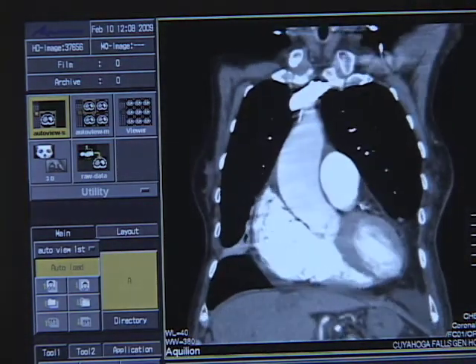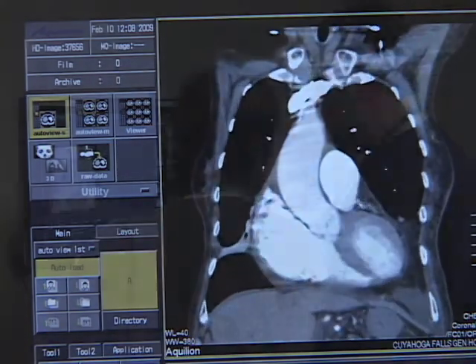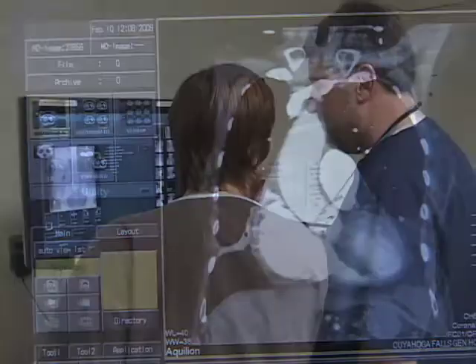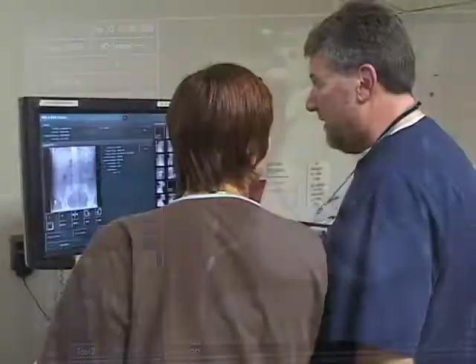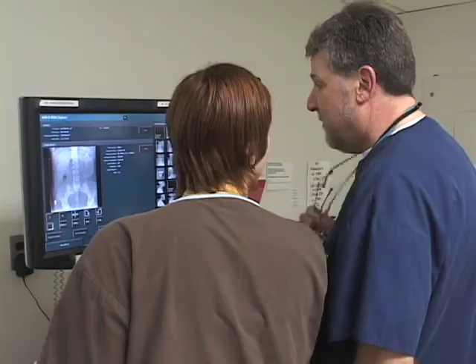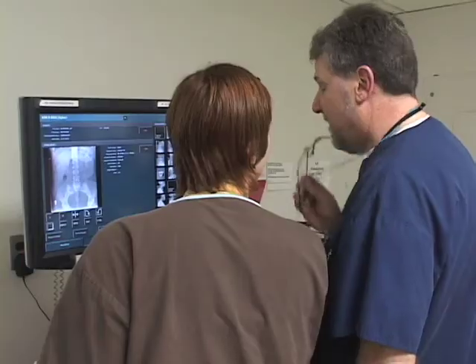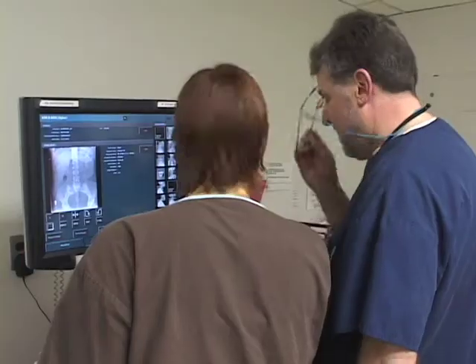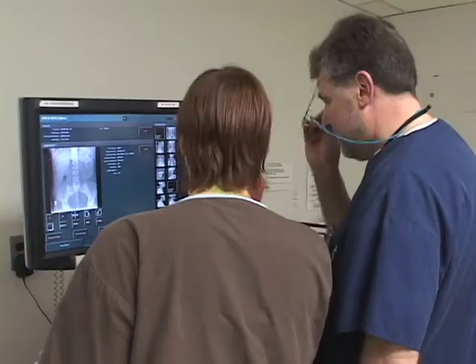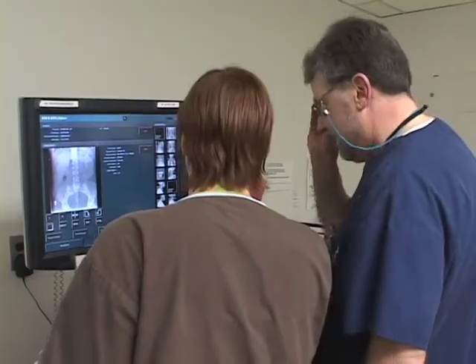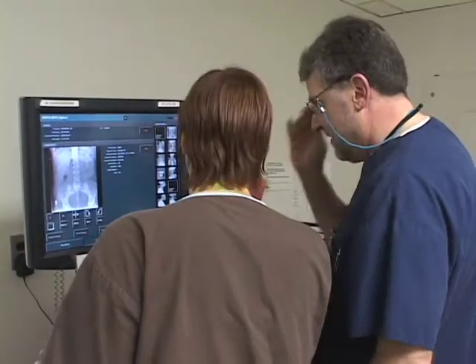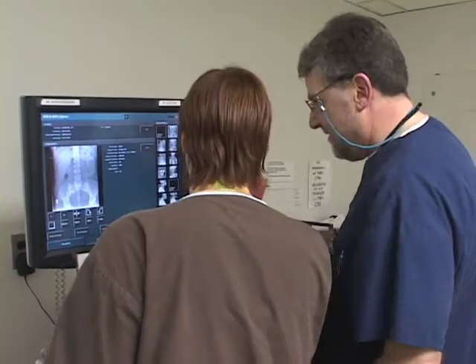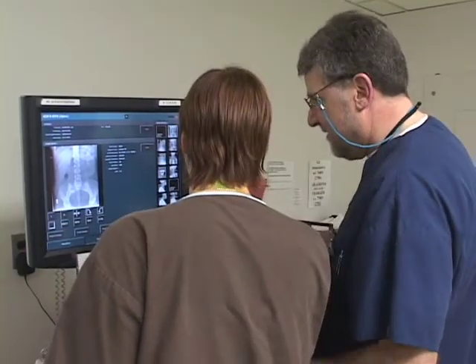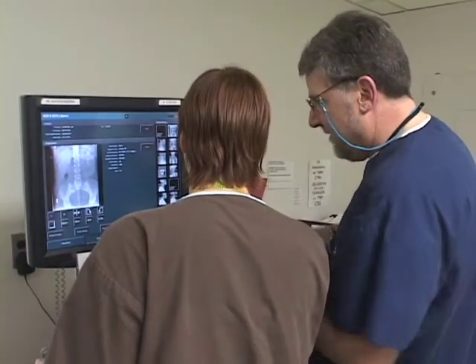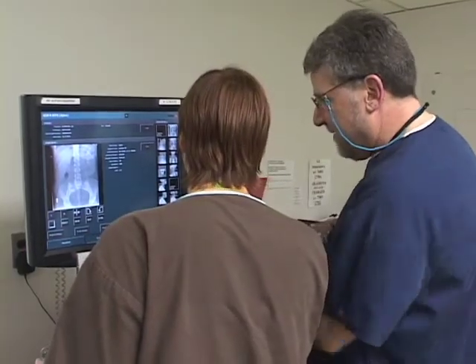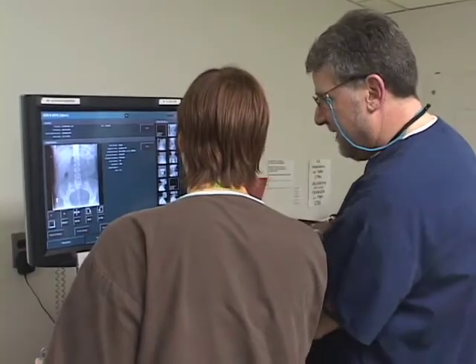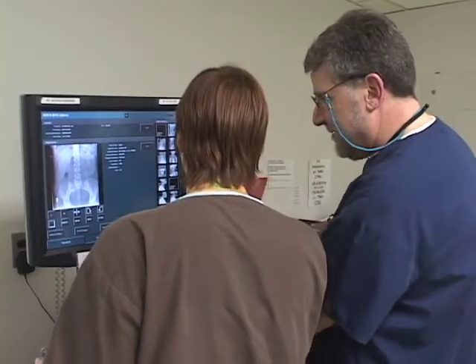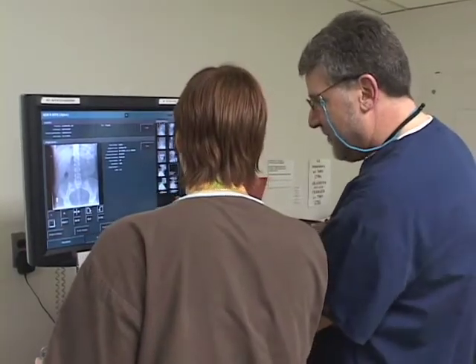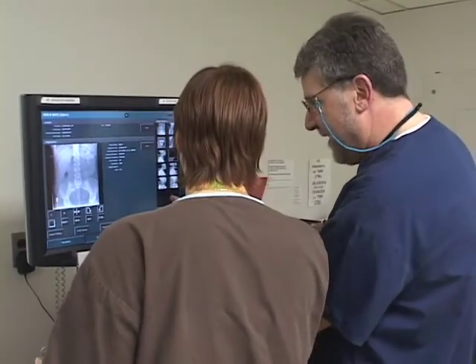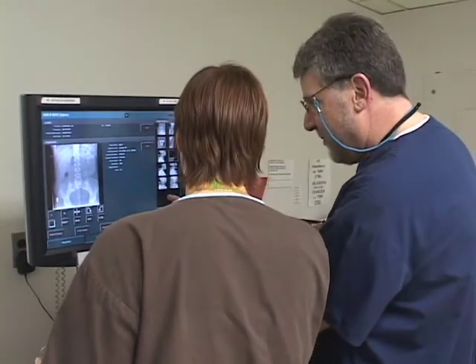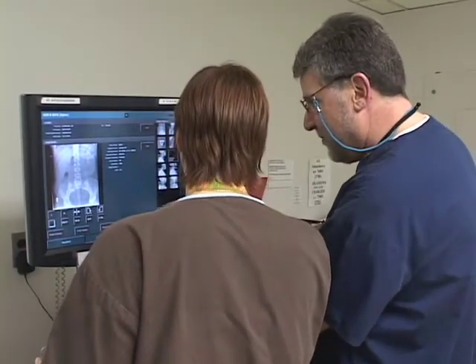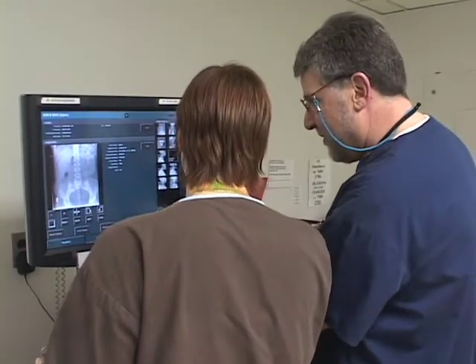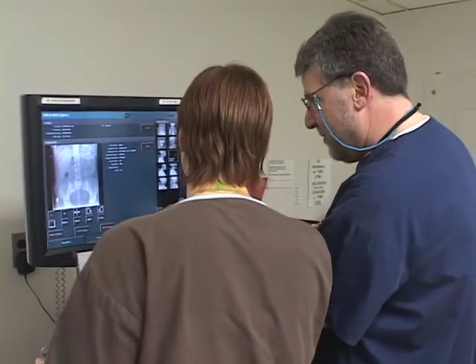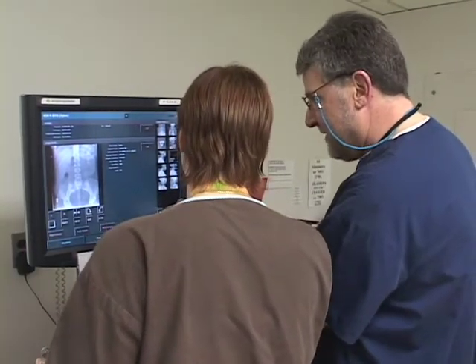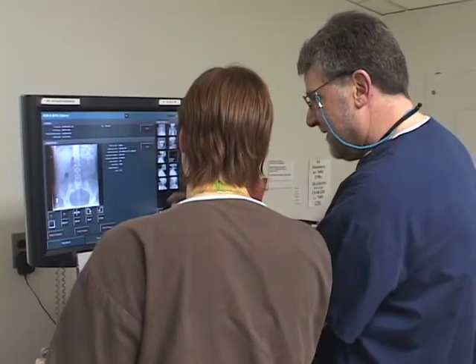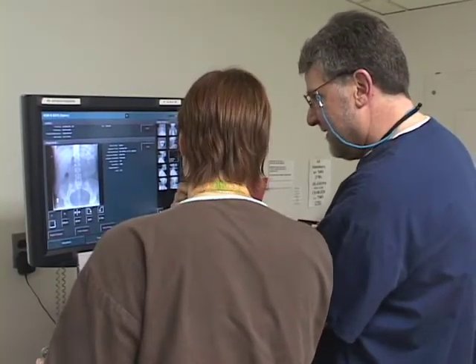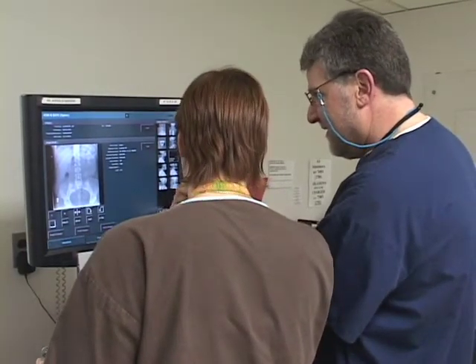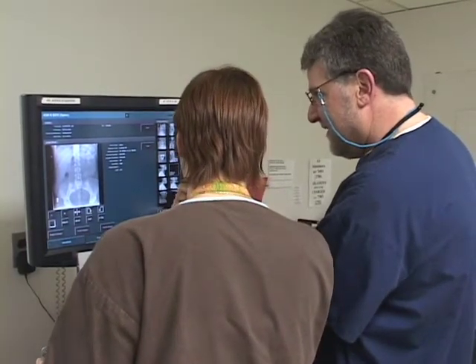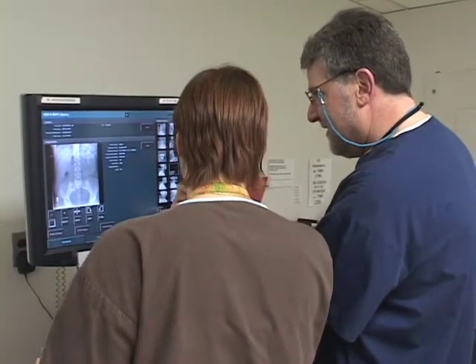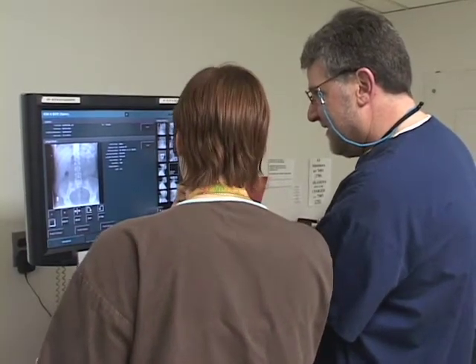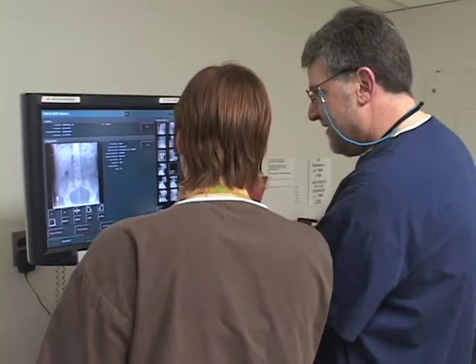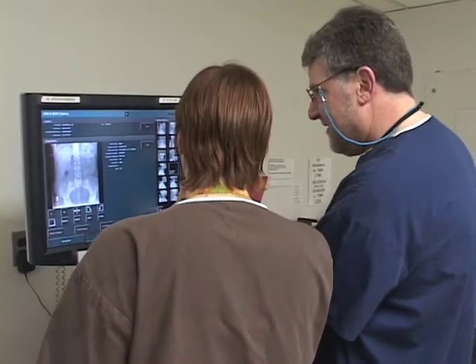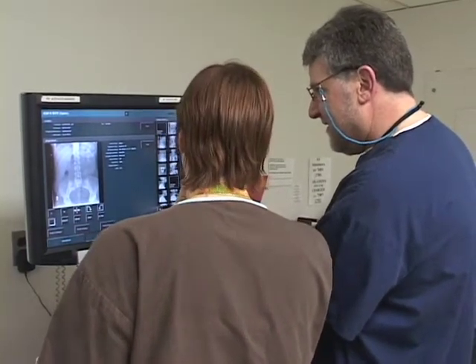So there's a lot of advancement, and there's also a lot of opportunity to cross-train.